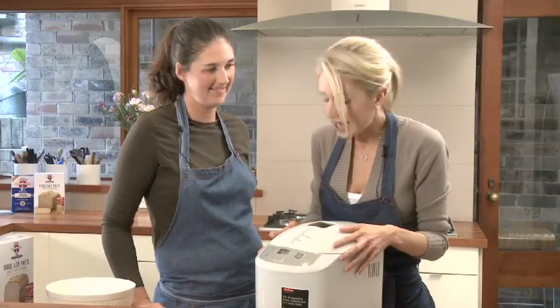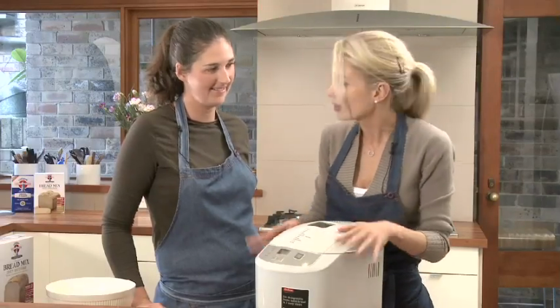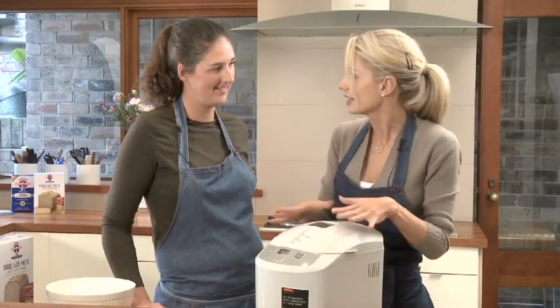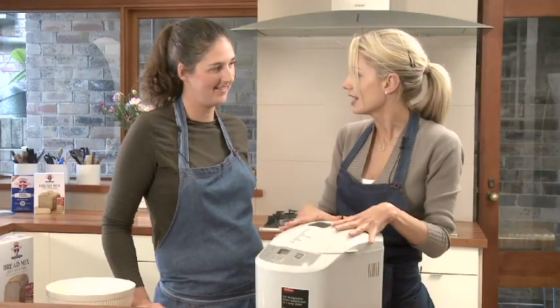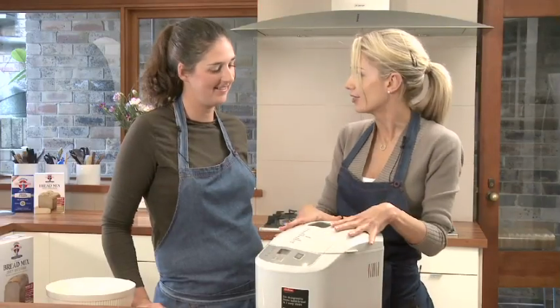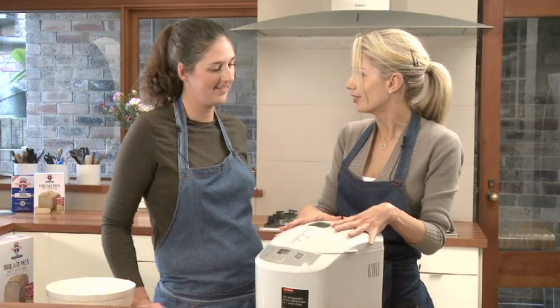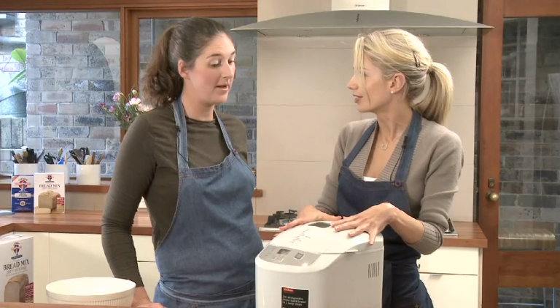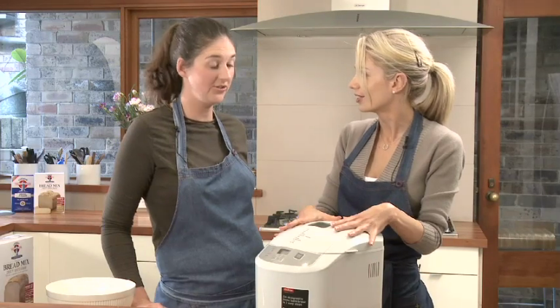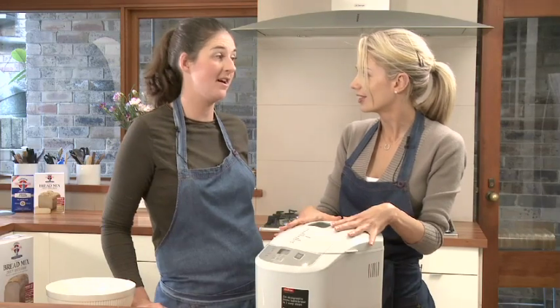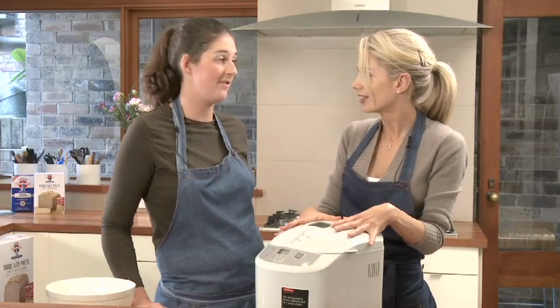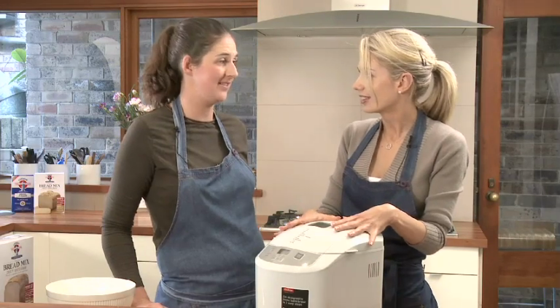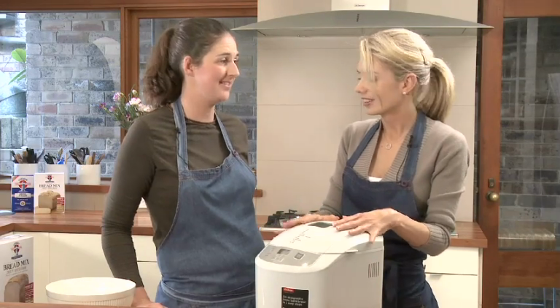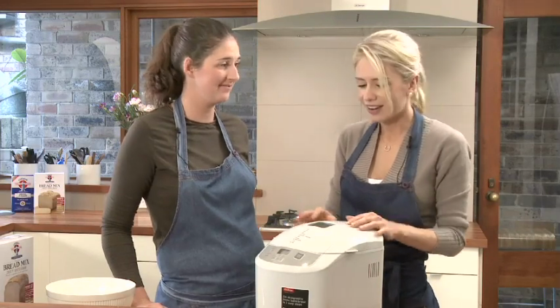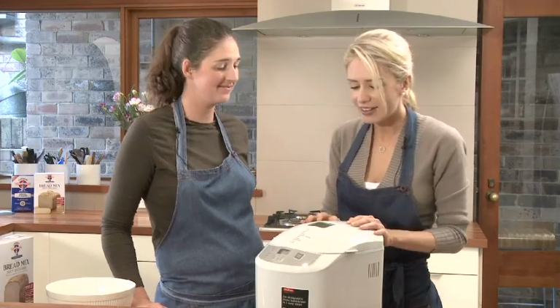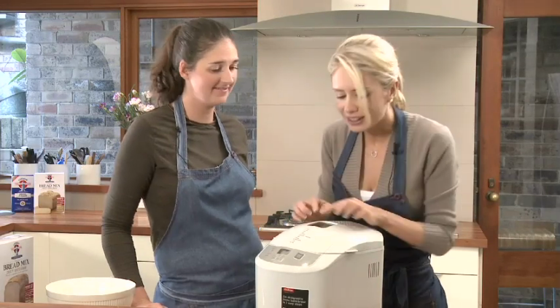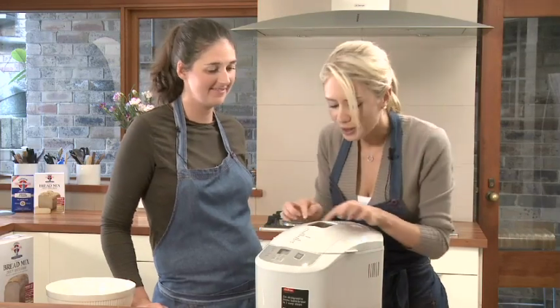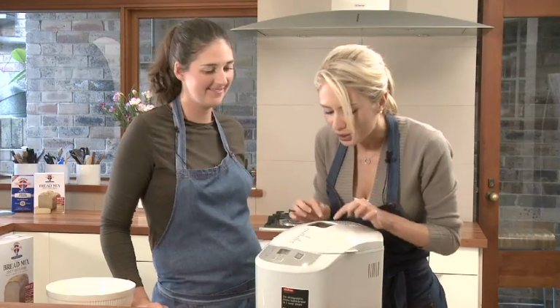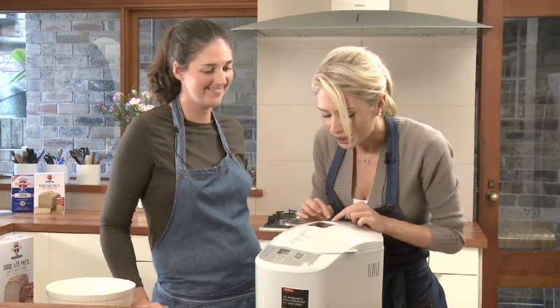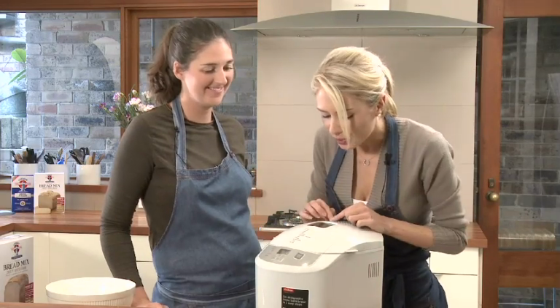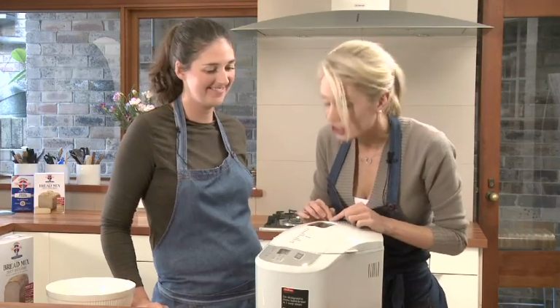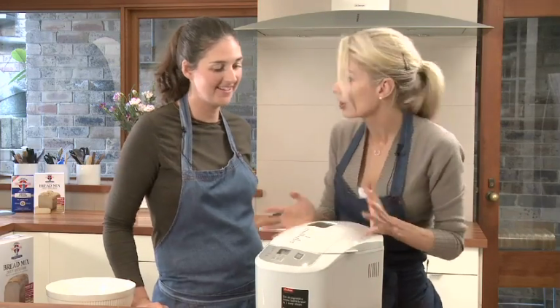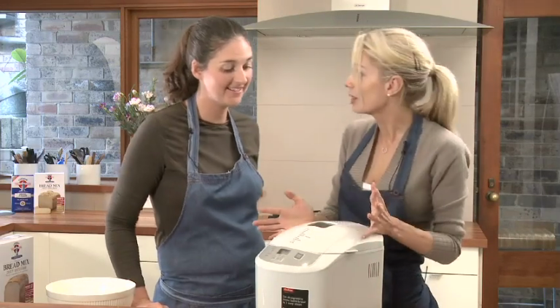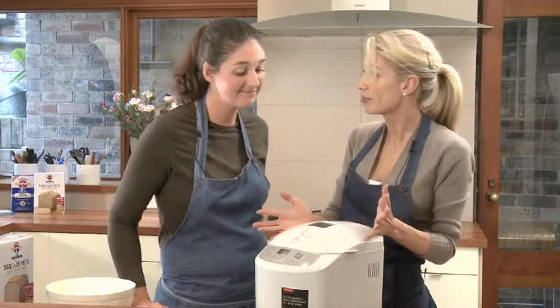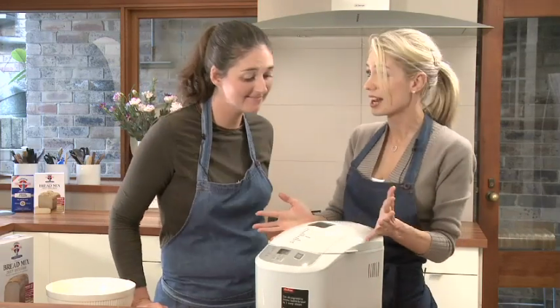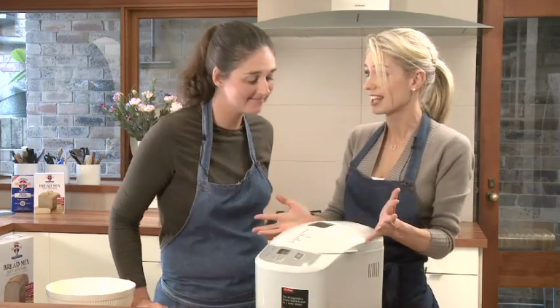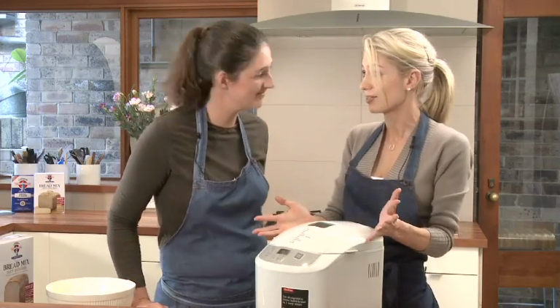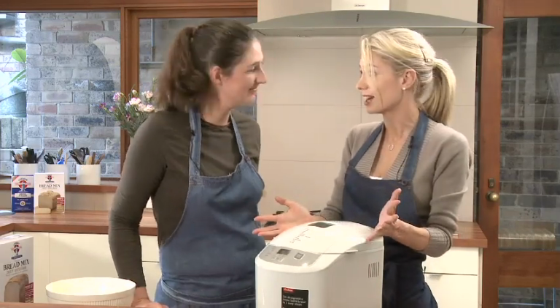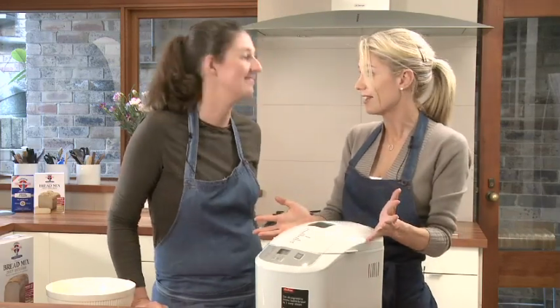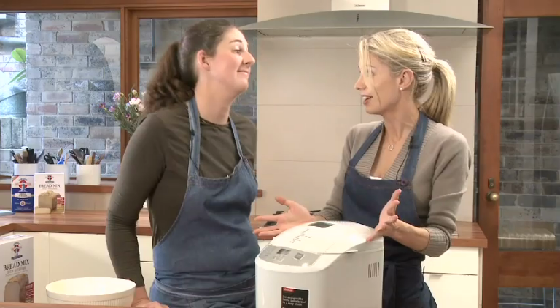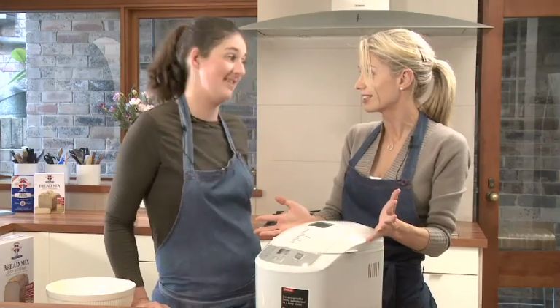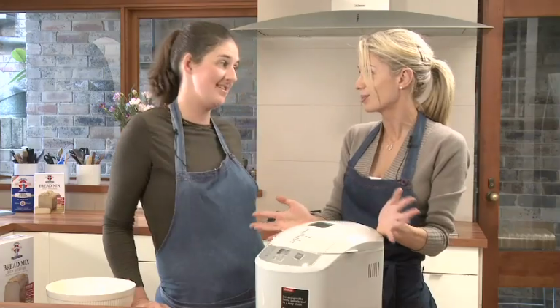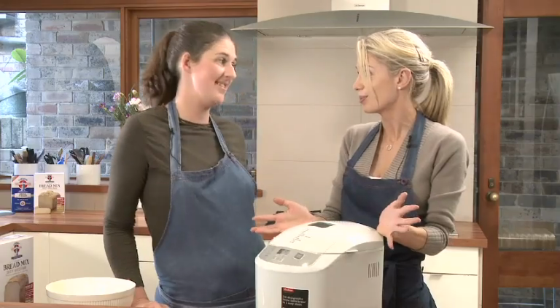Oh Lucy, it's wonderful seeing it do its work in there. It's great! So how long is it in there for? About three and a half hours. I love the little window — we can watch! So then we'll have bread at the end of three and a half hours, ready to eat.